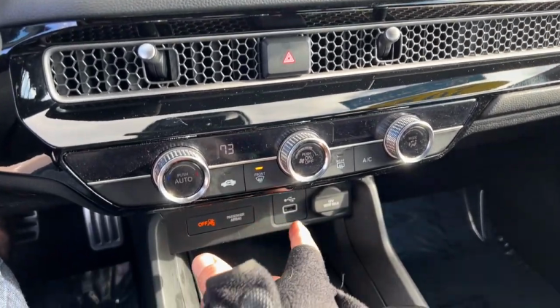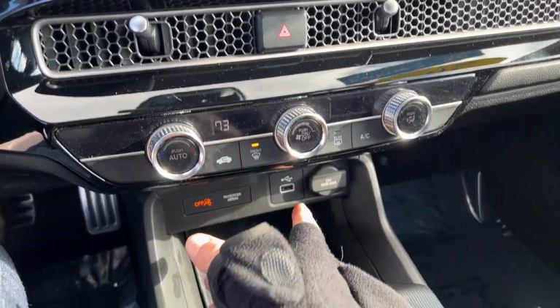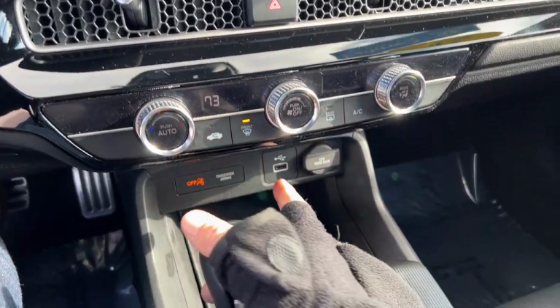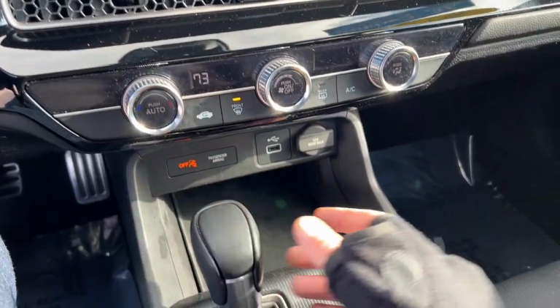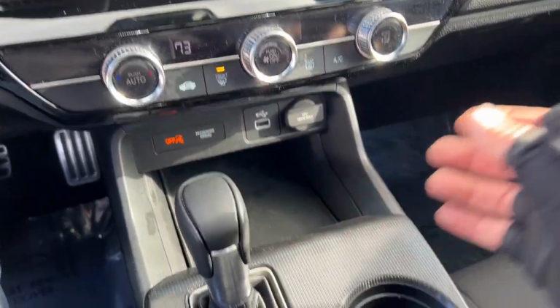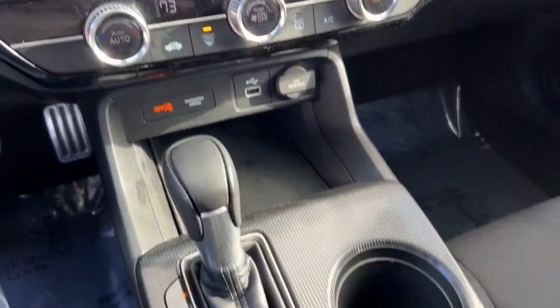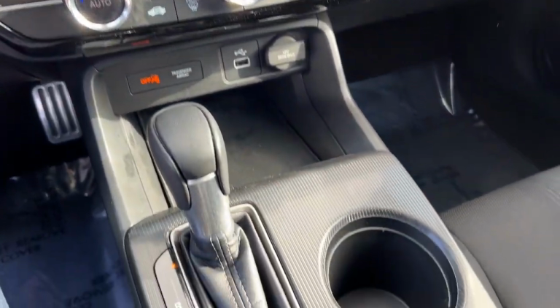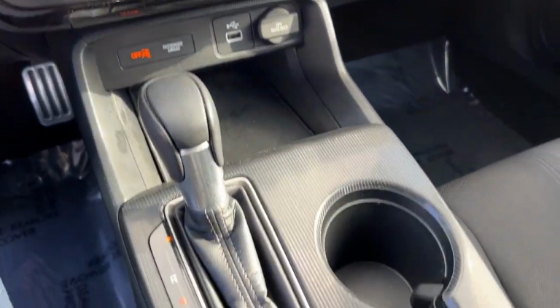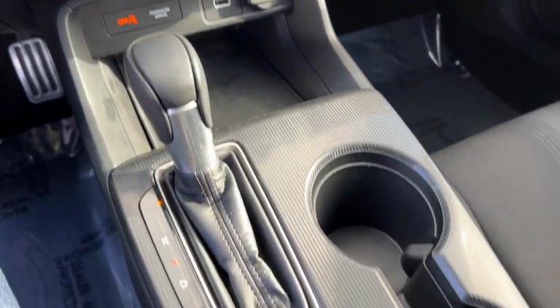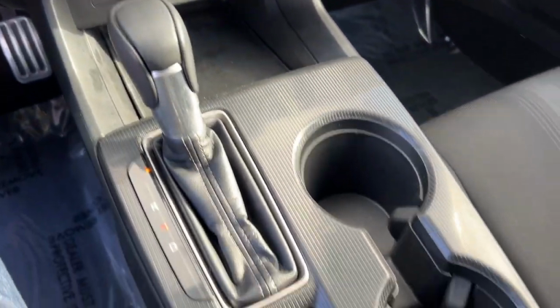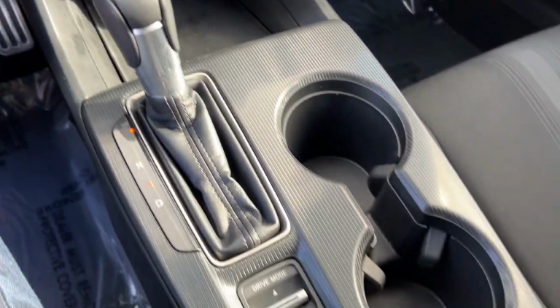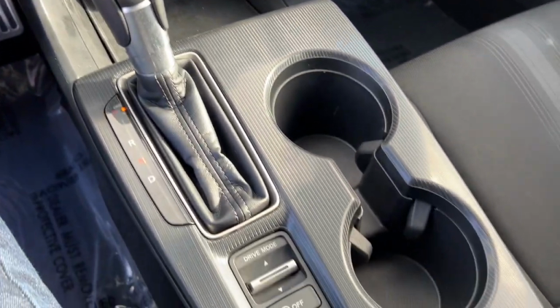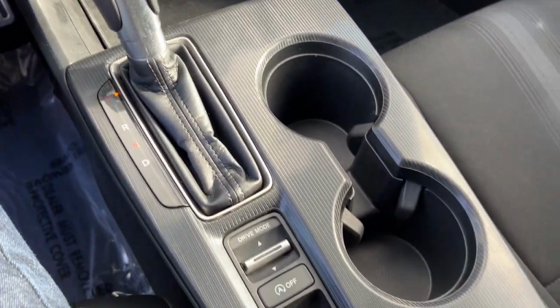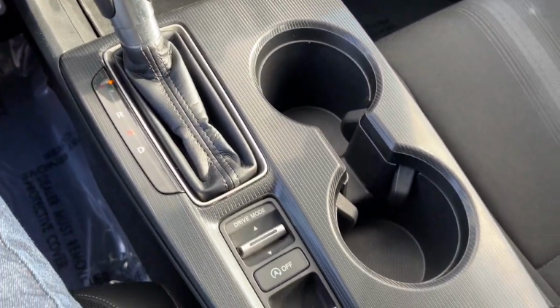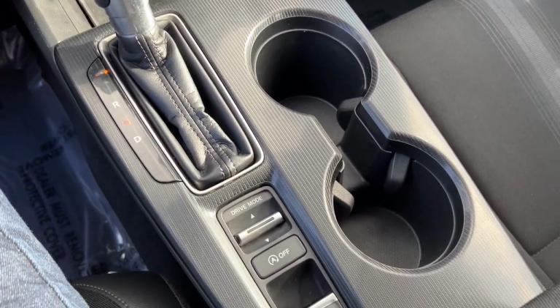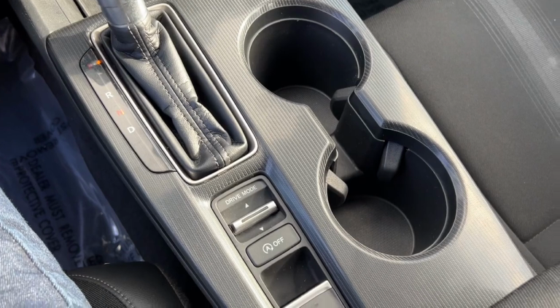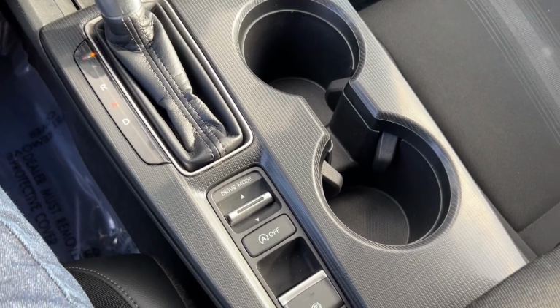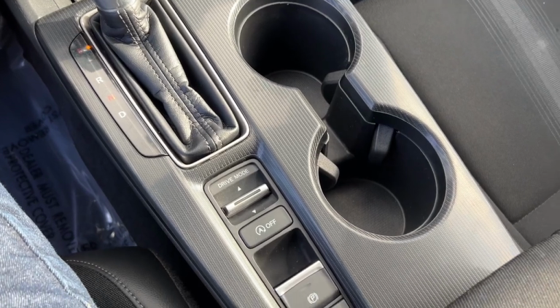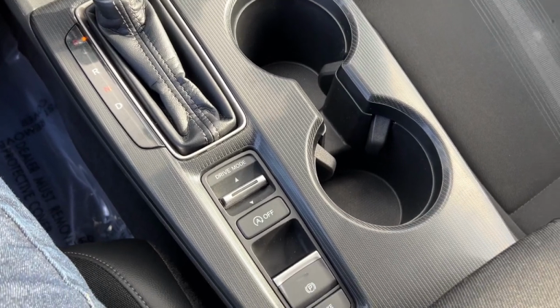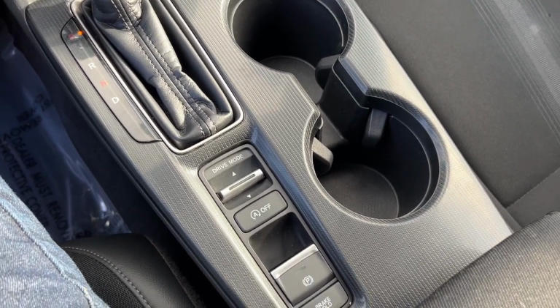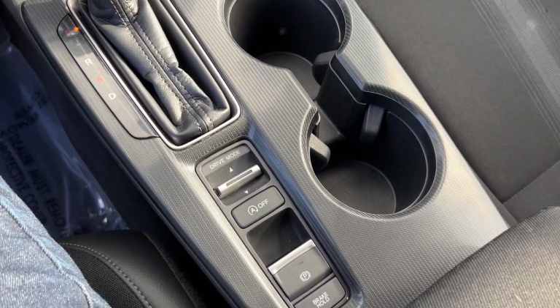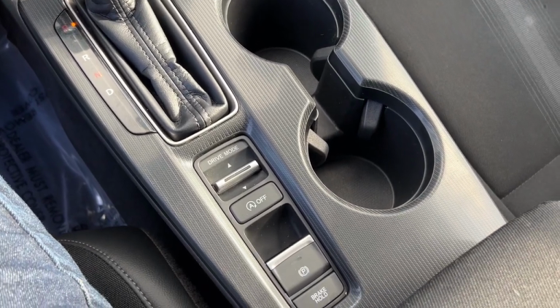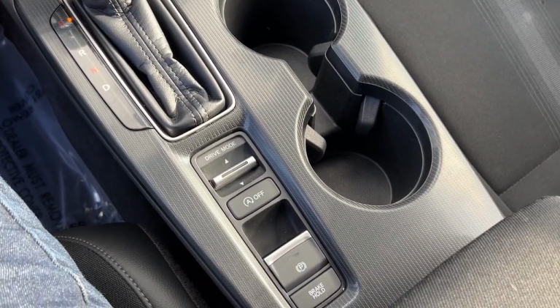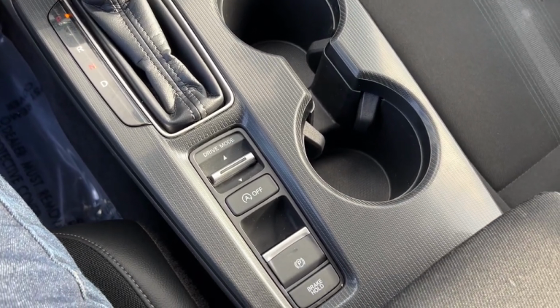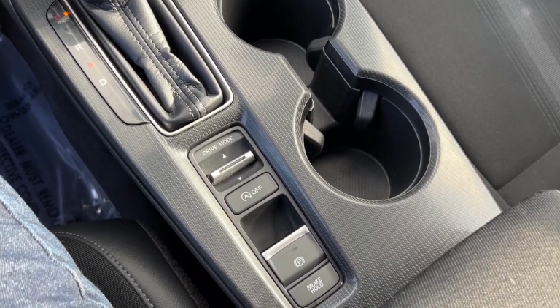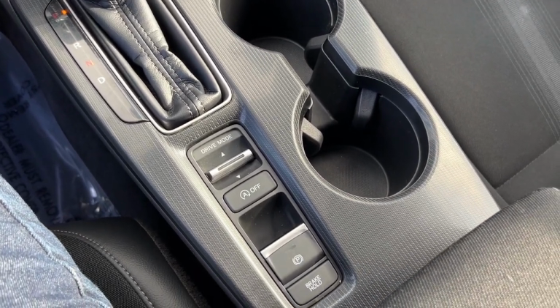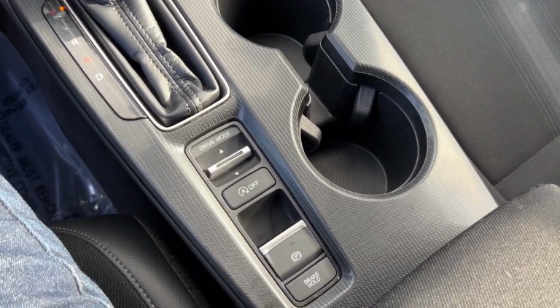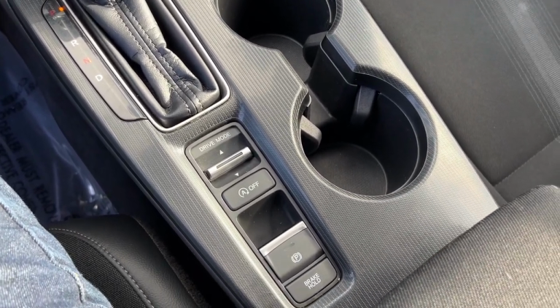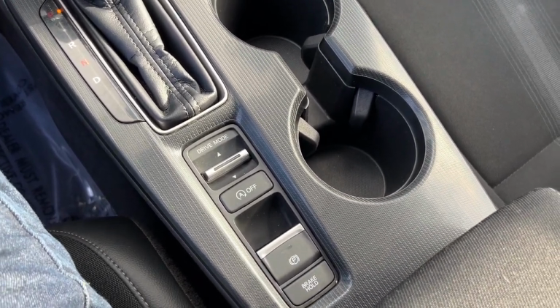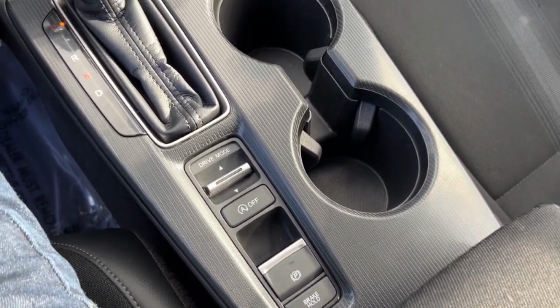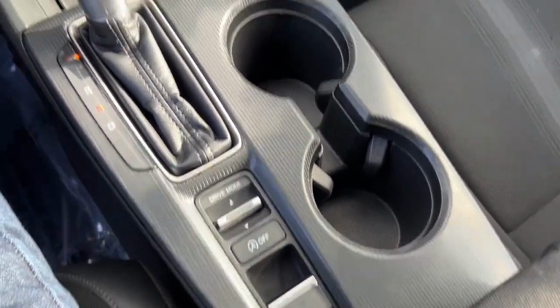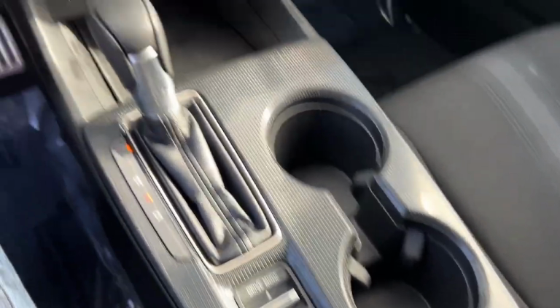There's a USB port for charging, your different drive modes, and your brake hold.